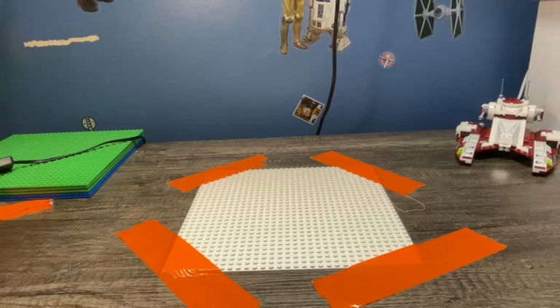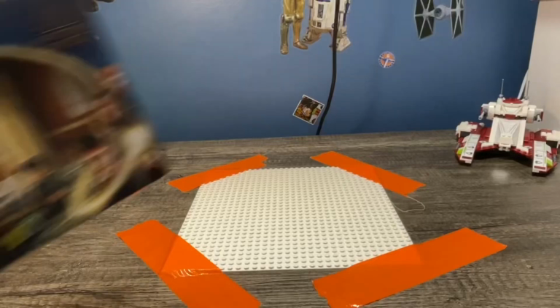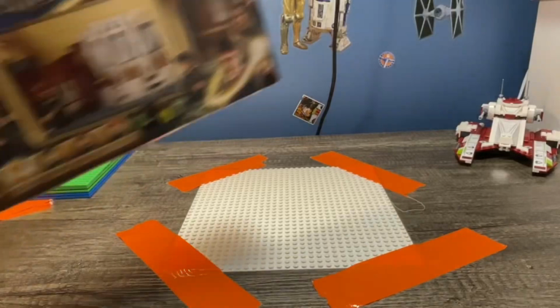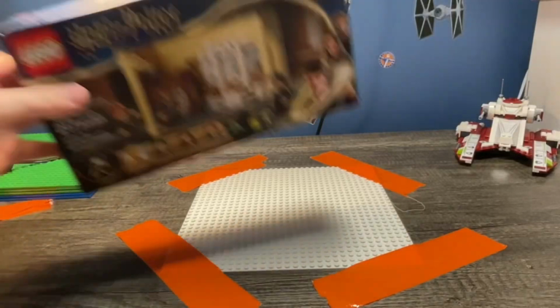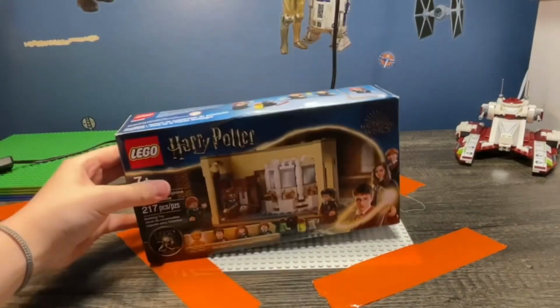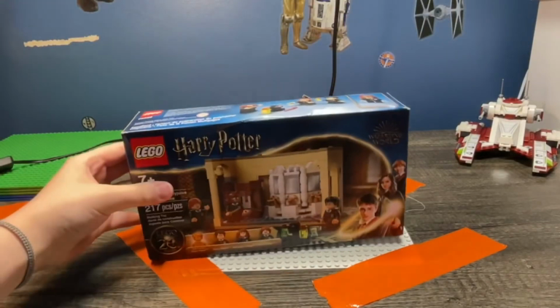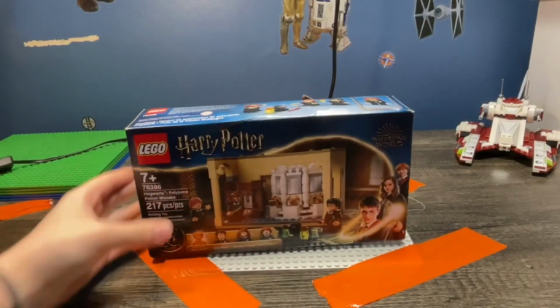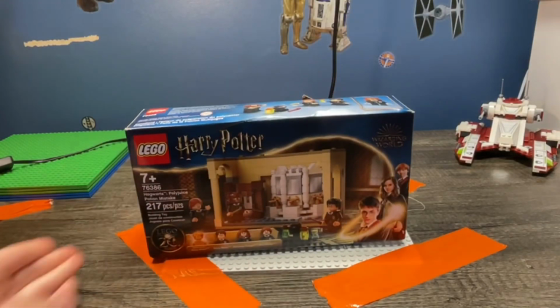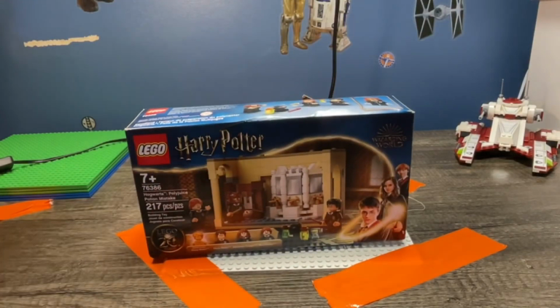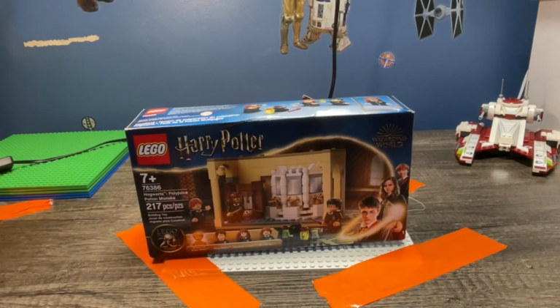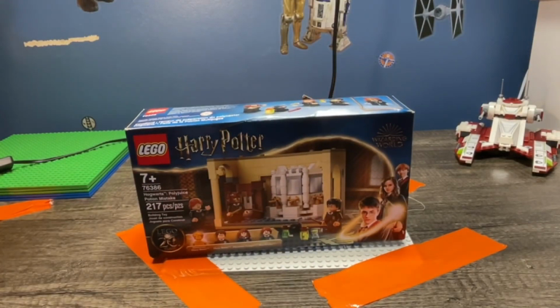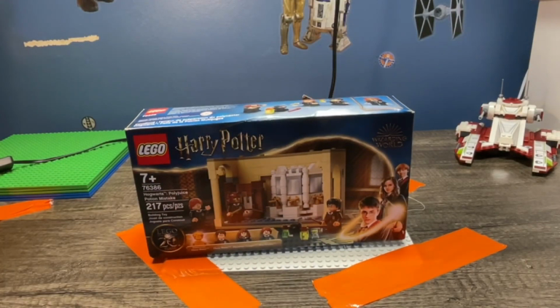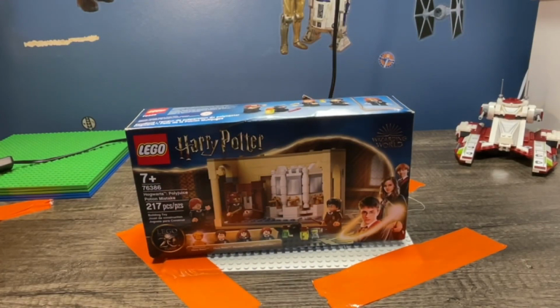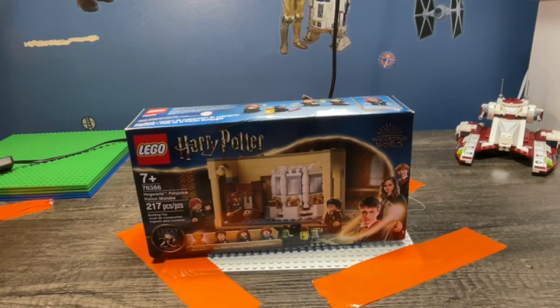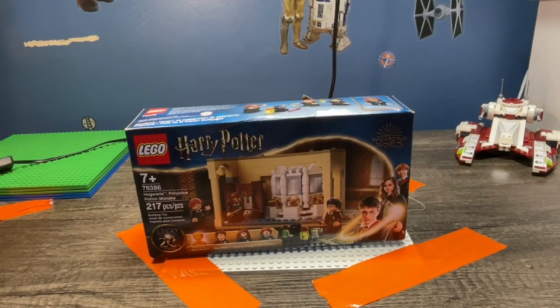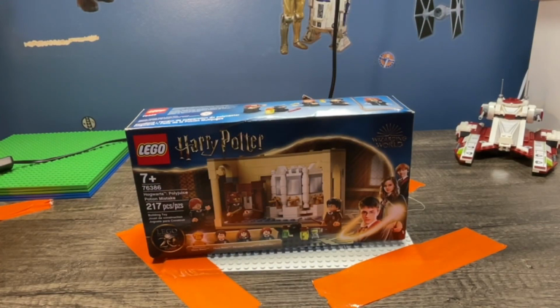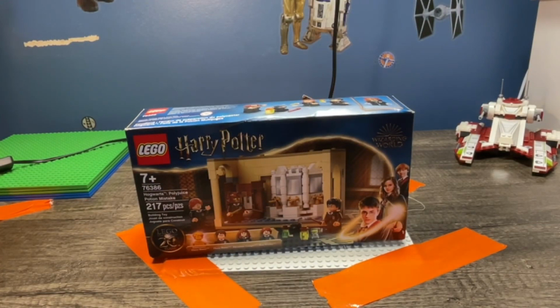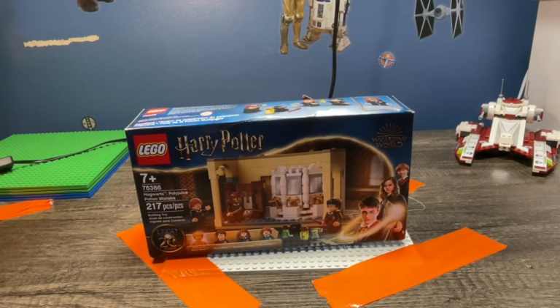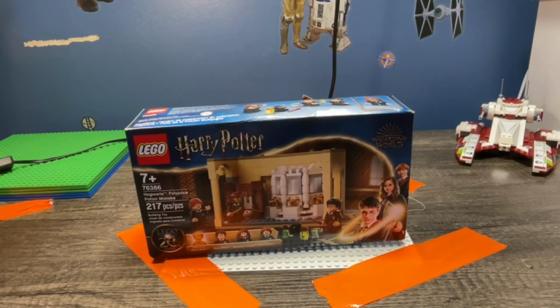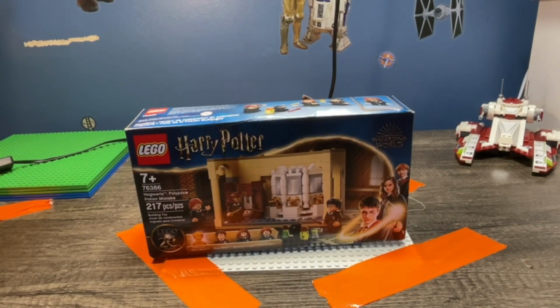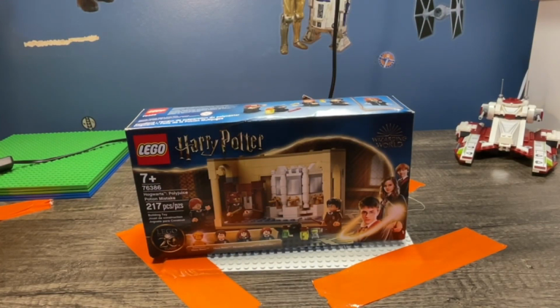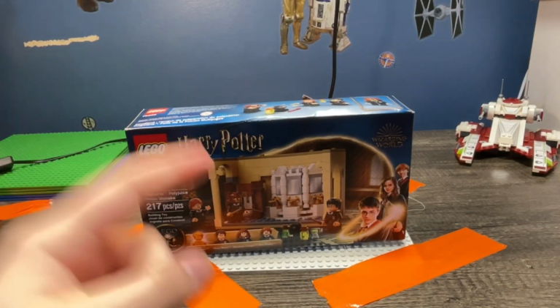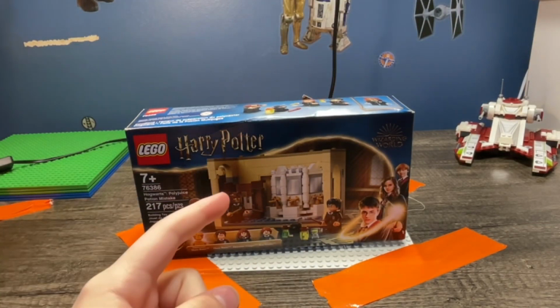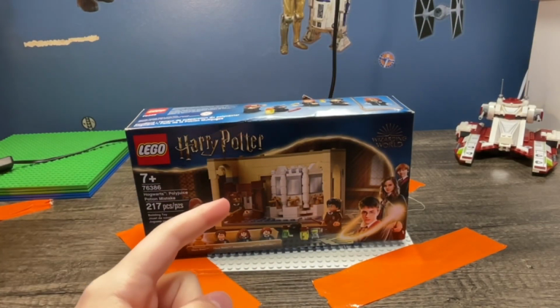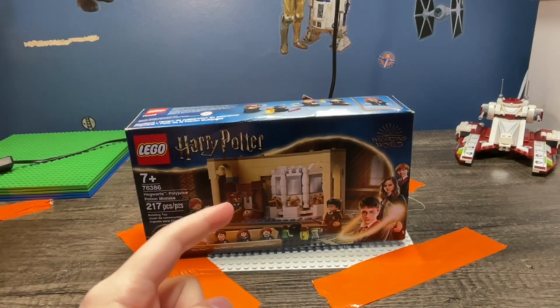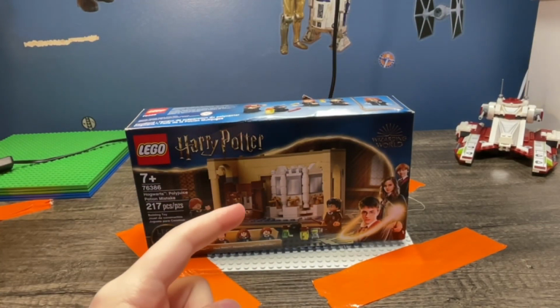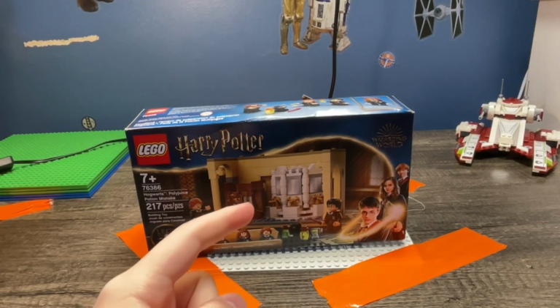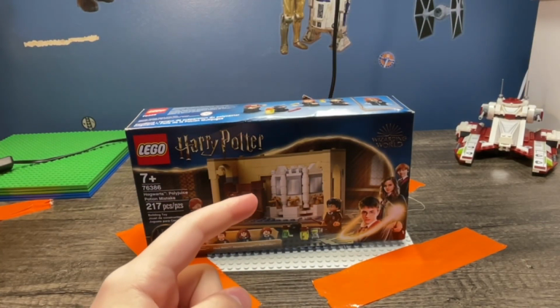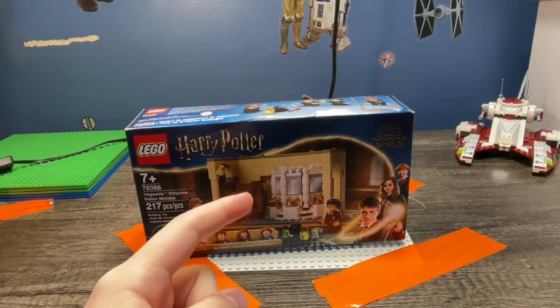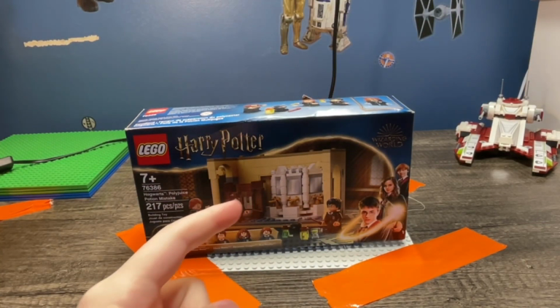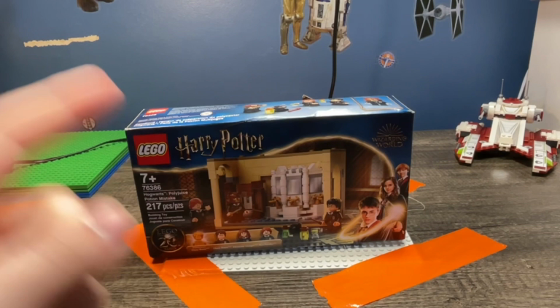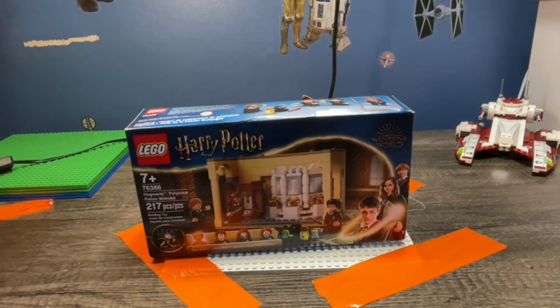I got my first Harry Potter set, so we're gonna get into it.